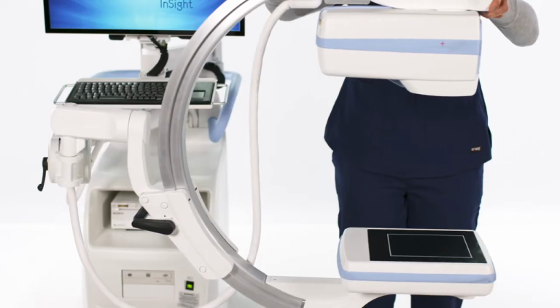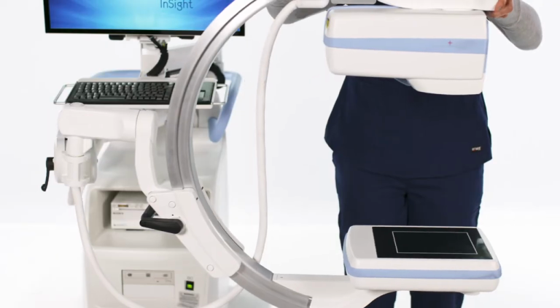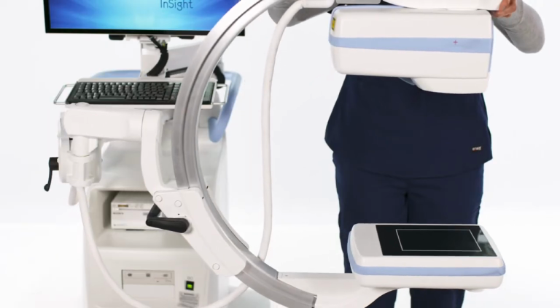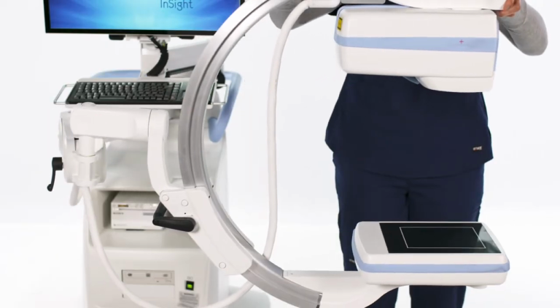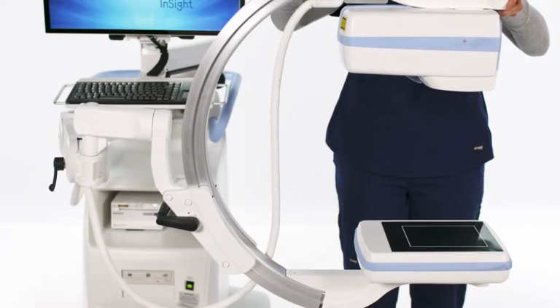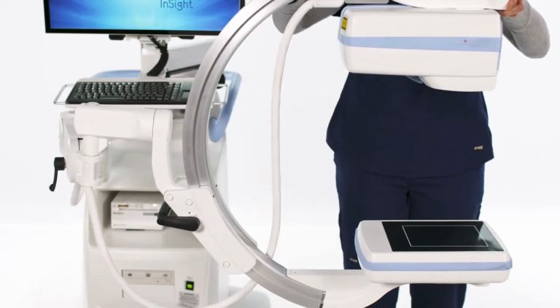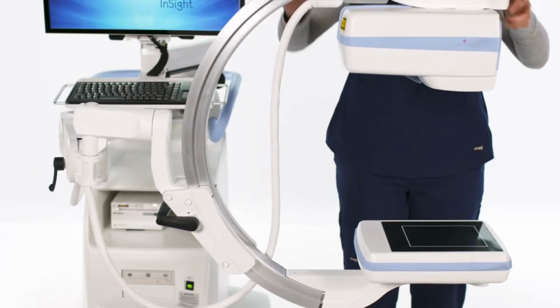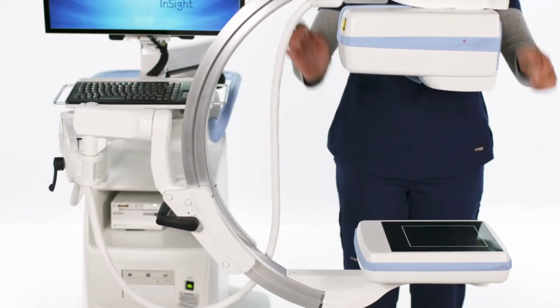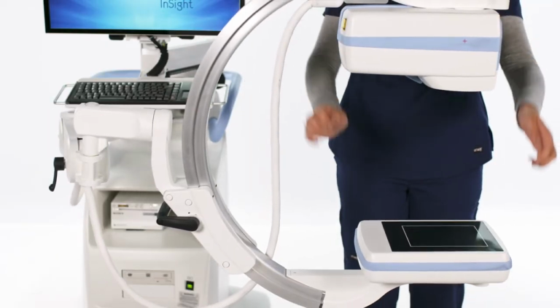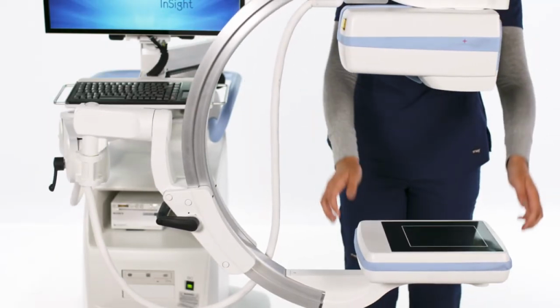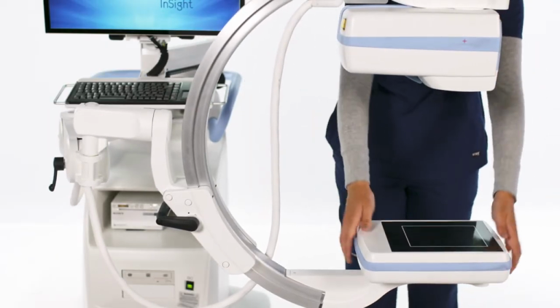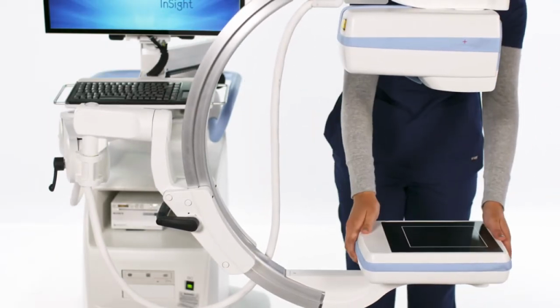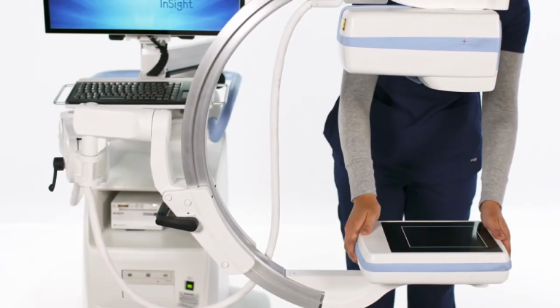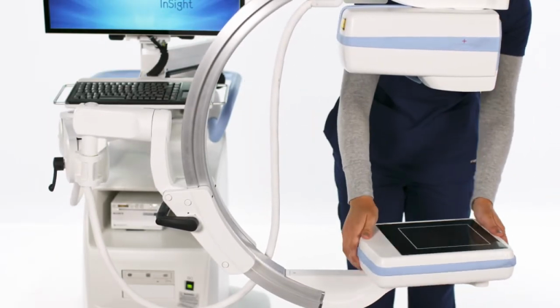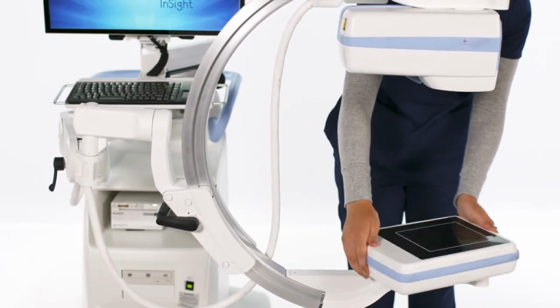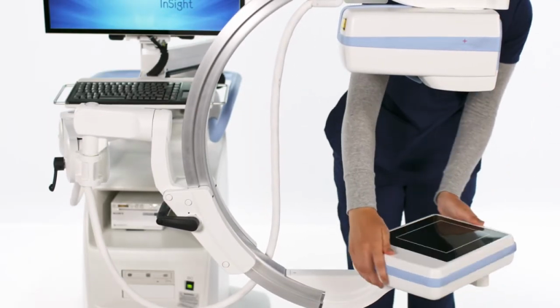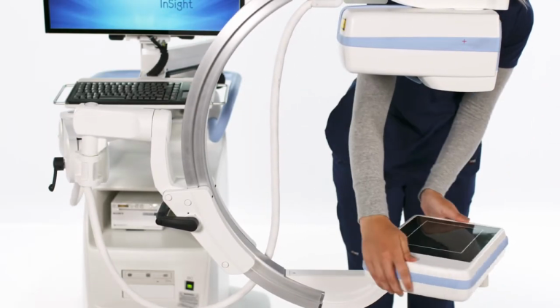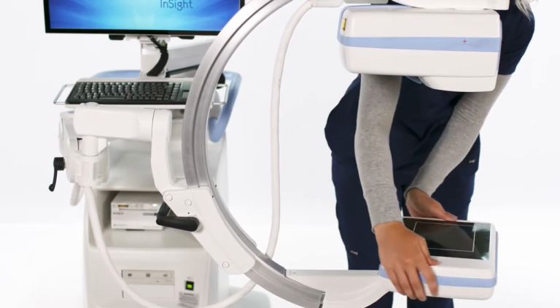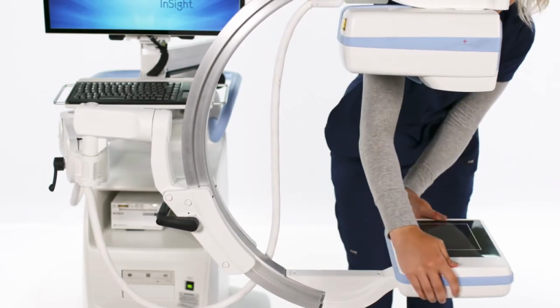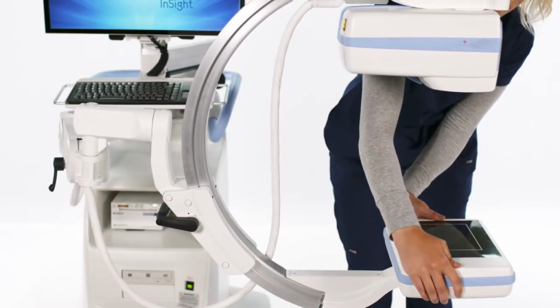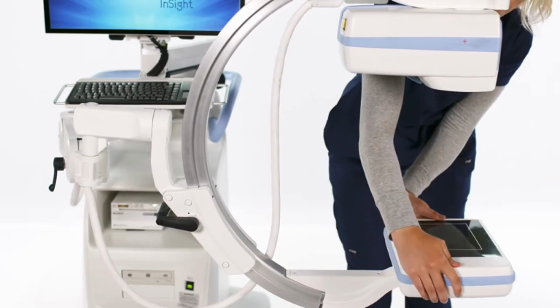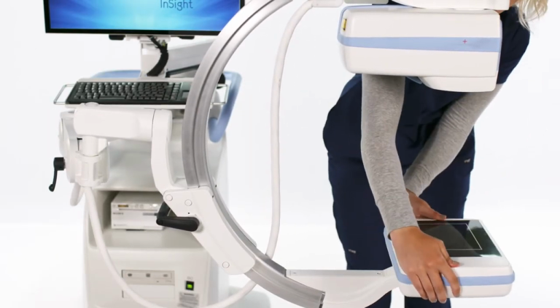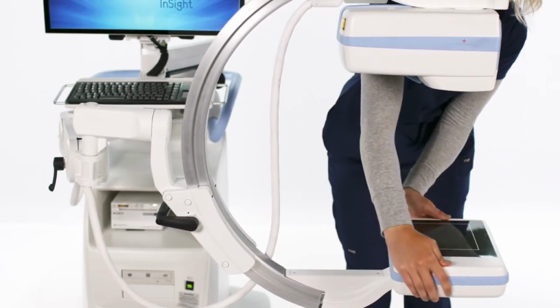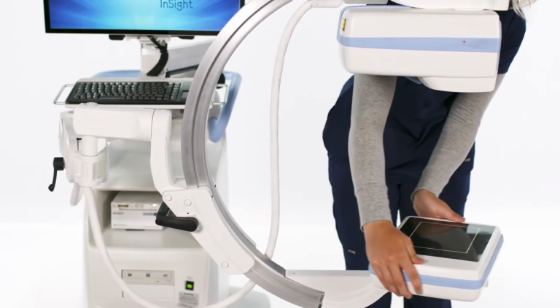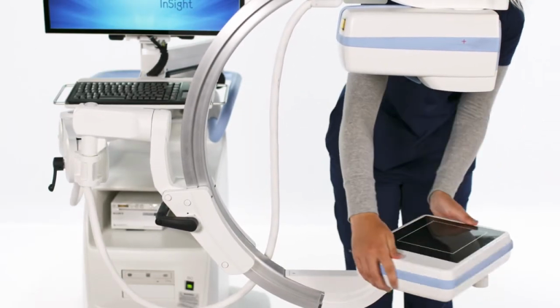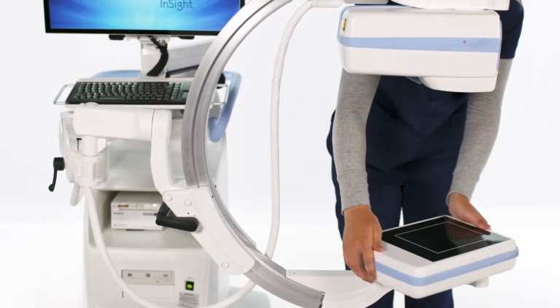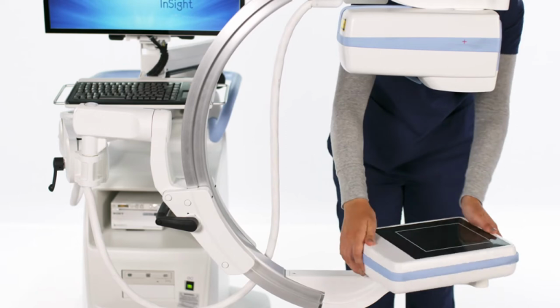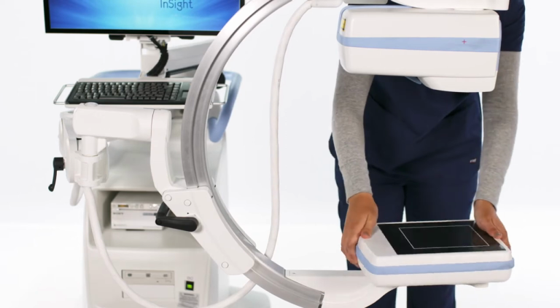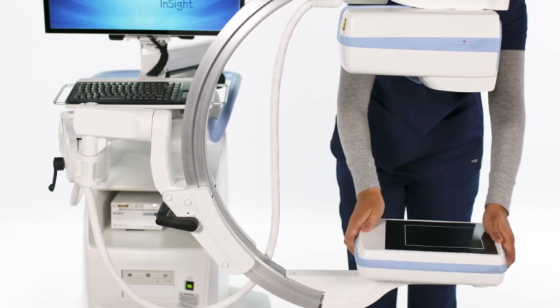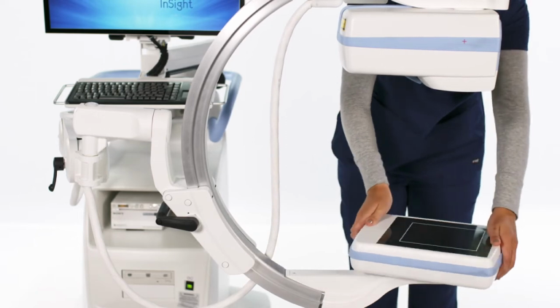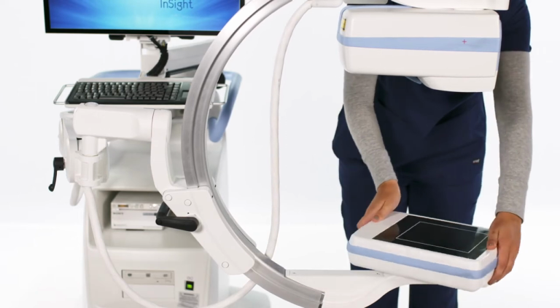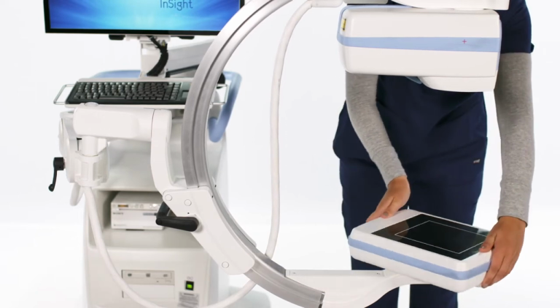The detector, located here, can be rotated 90 degrees both ways.